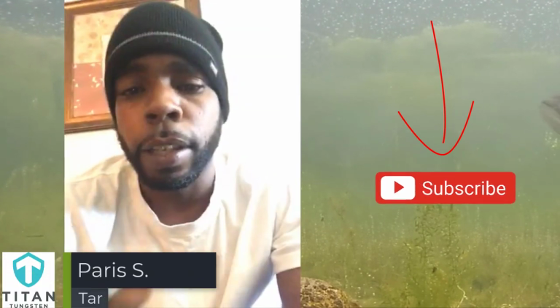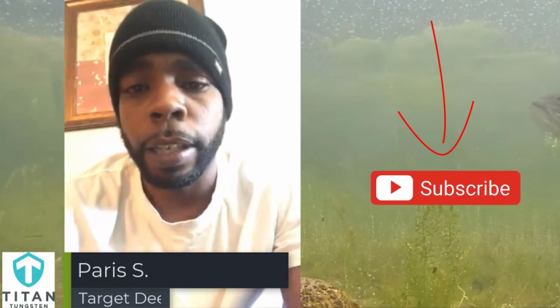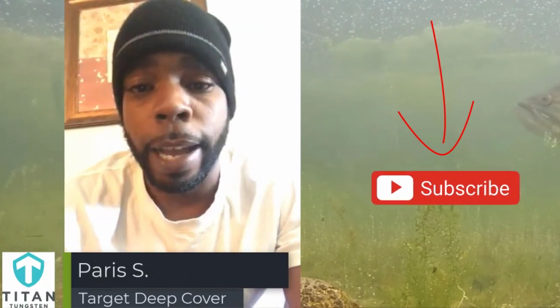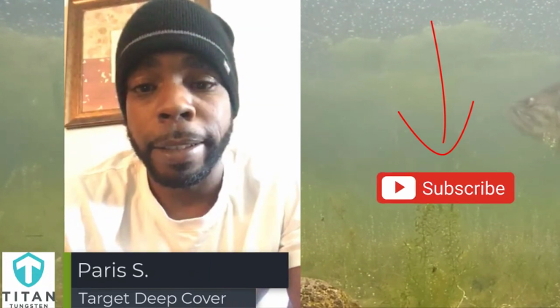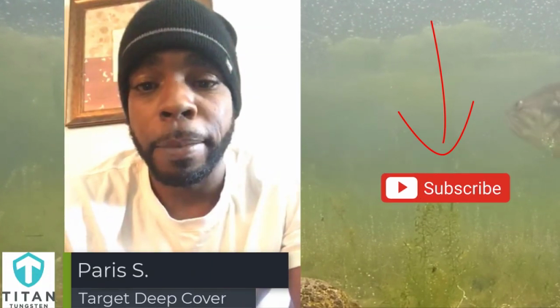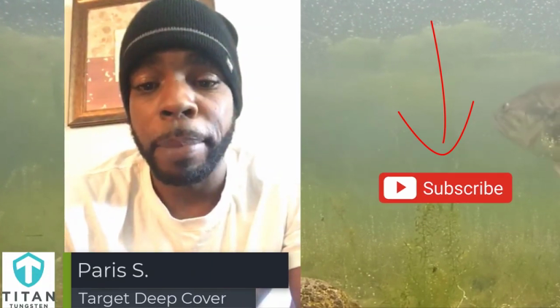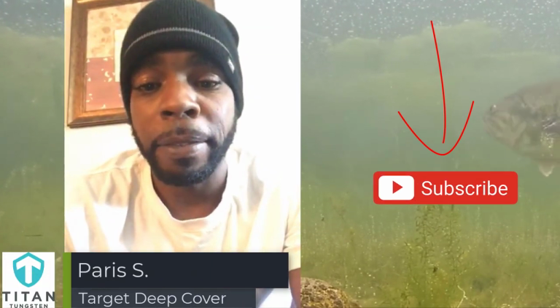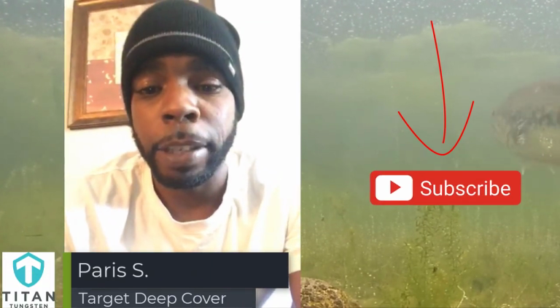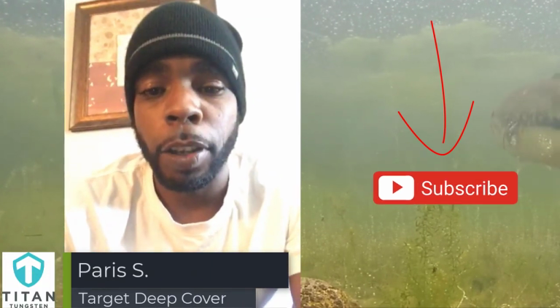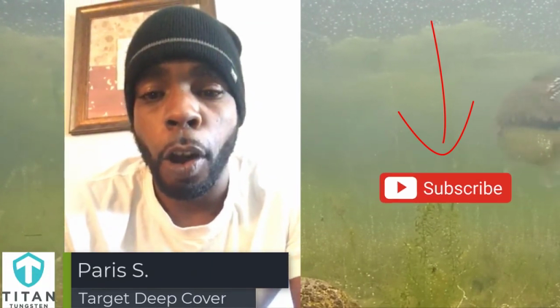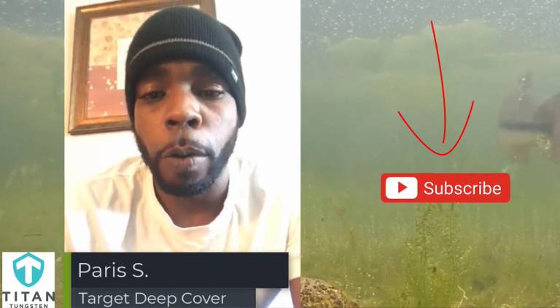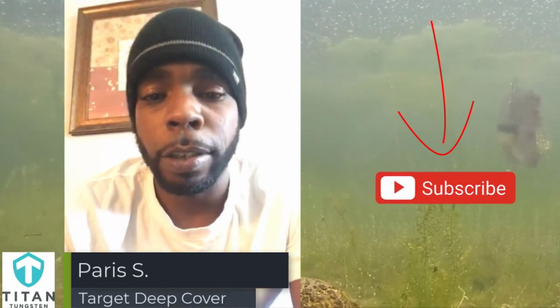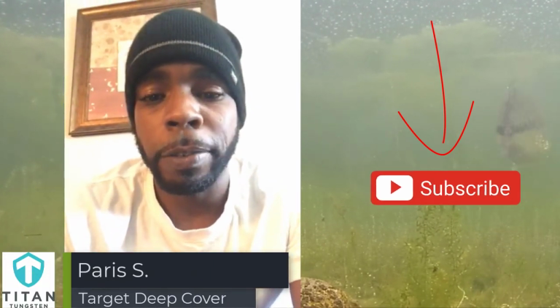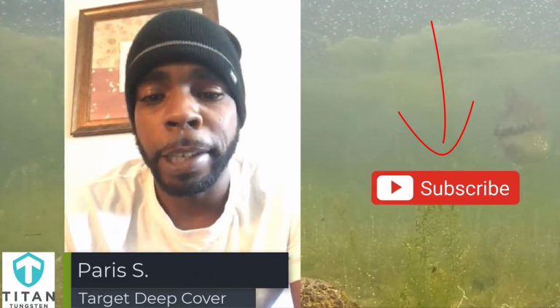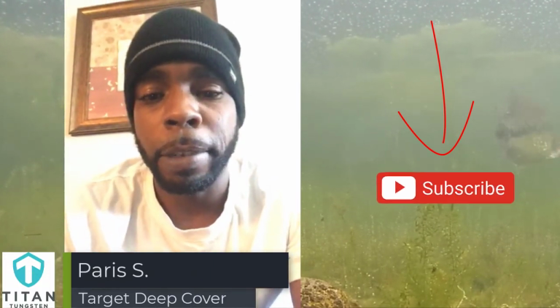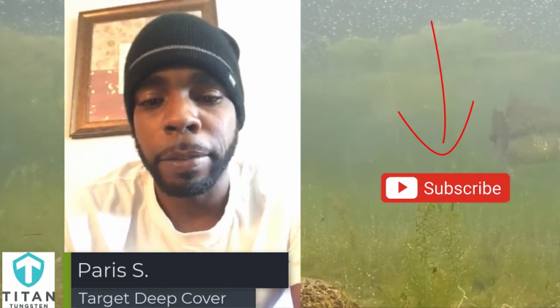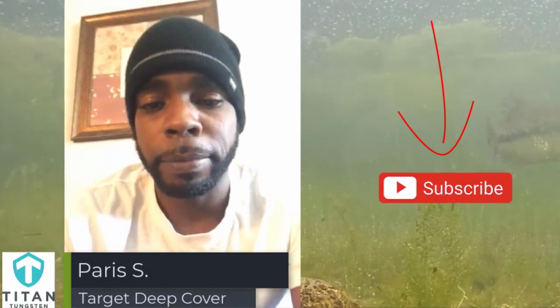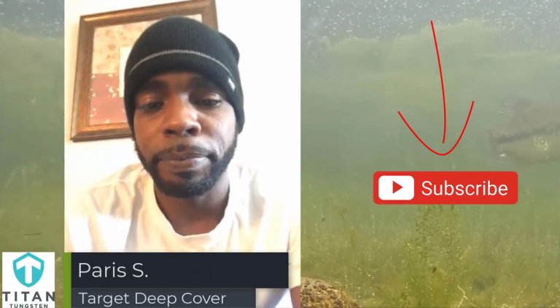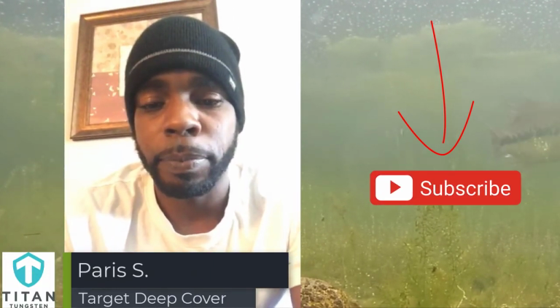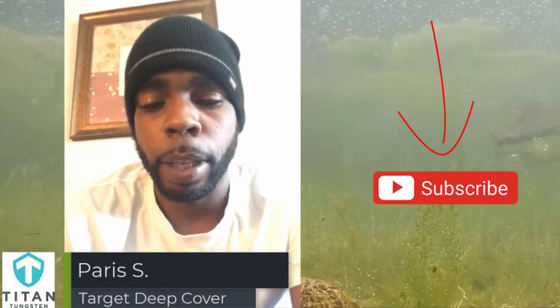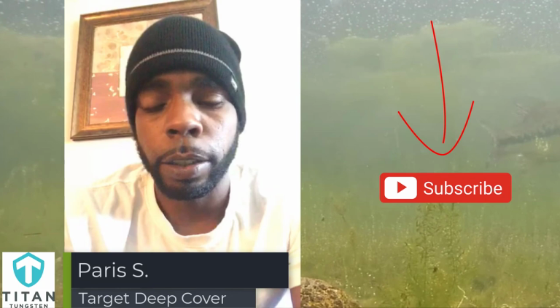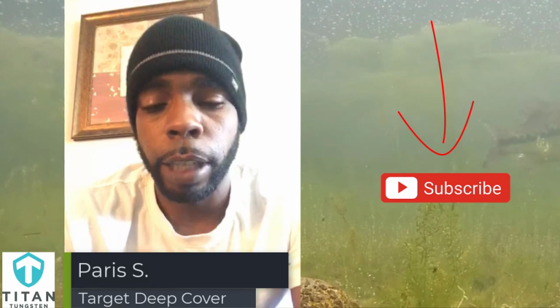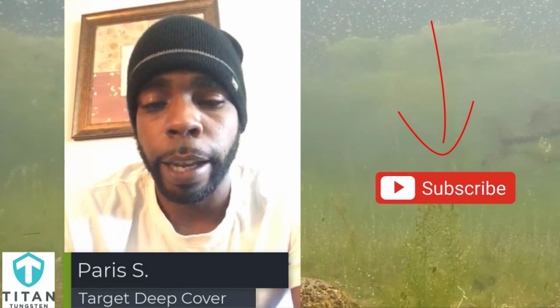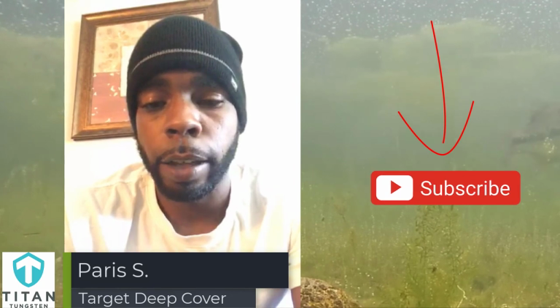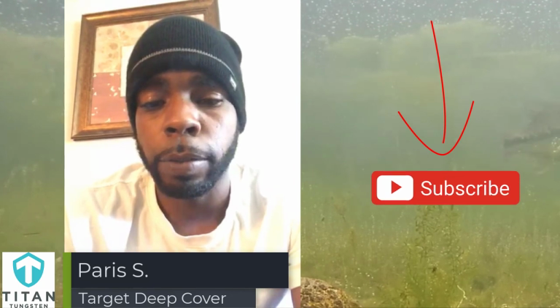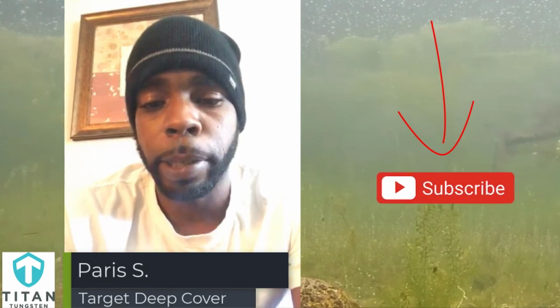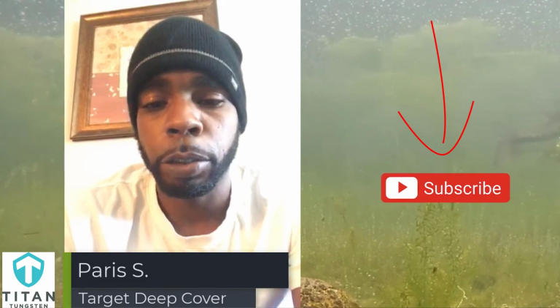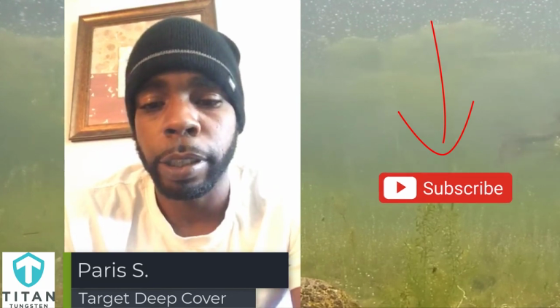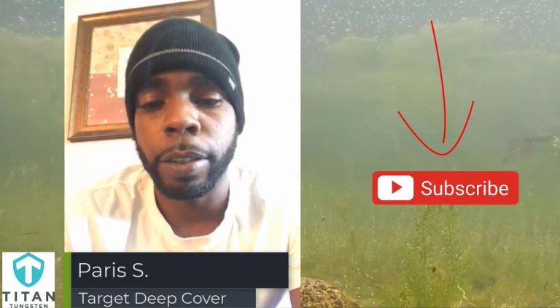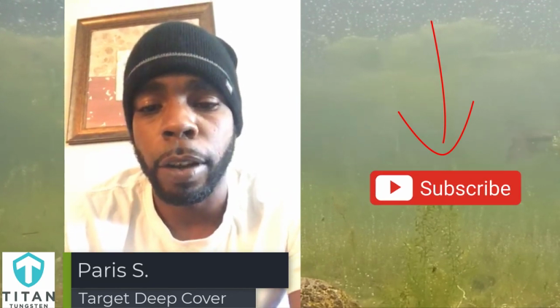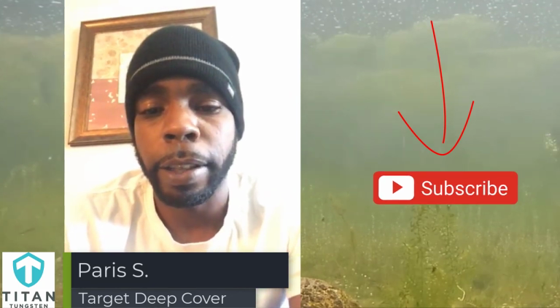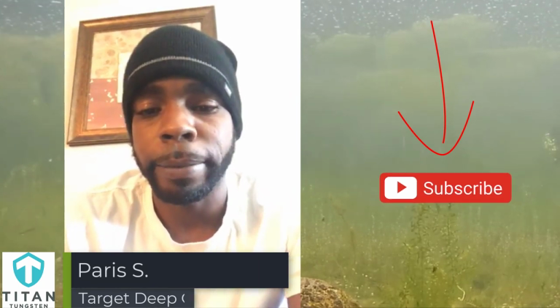Guys, big fish always go for deep cover. Laydowns, big trees, all that.